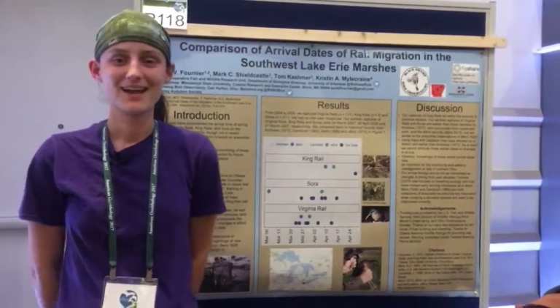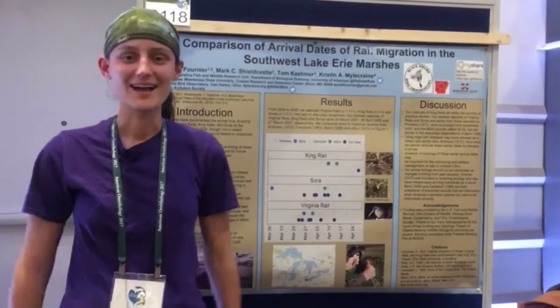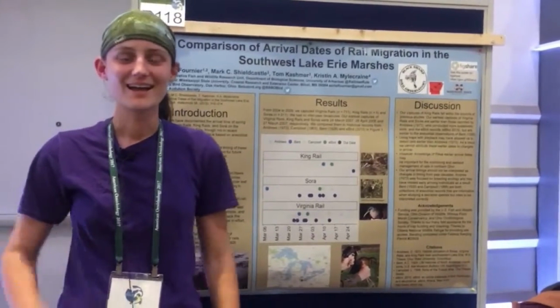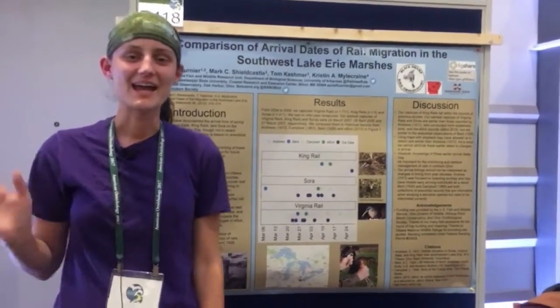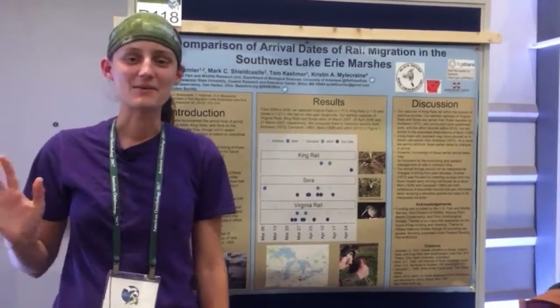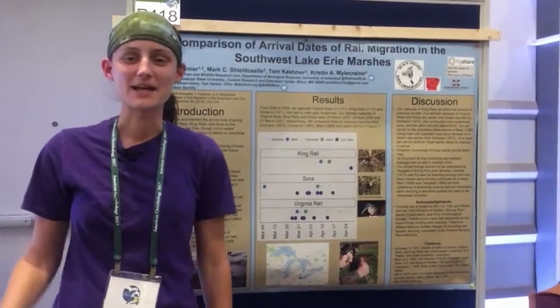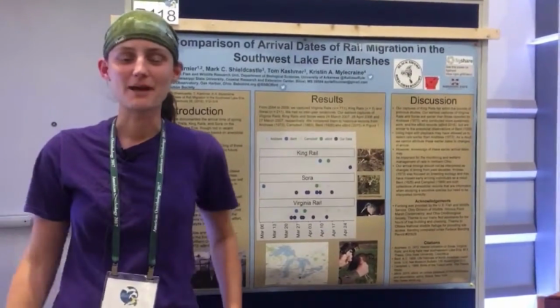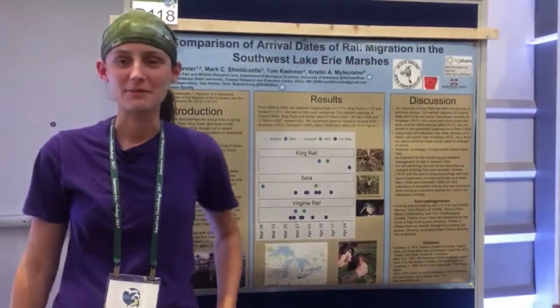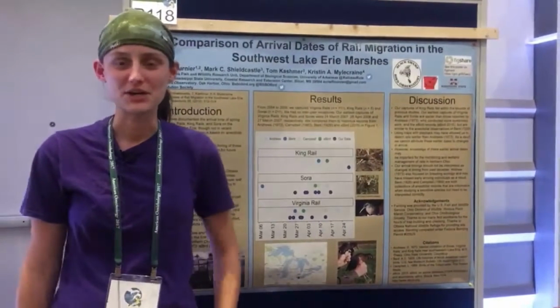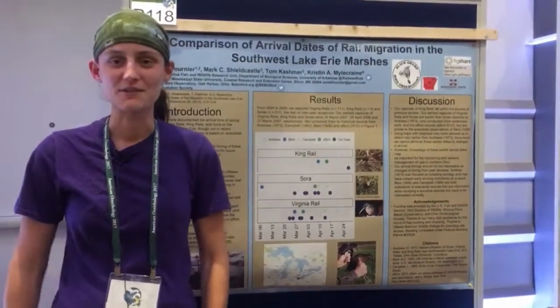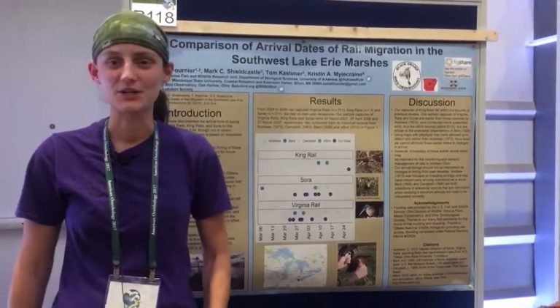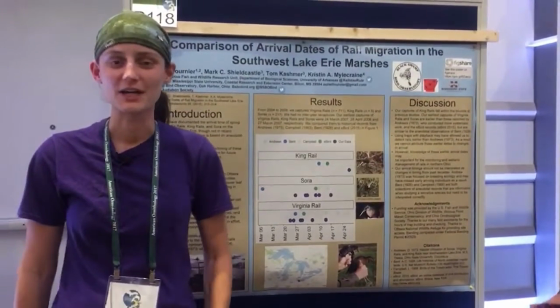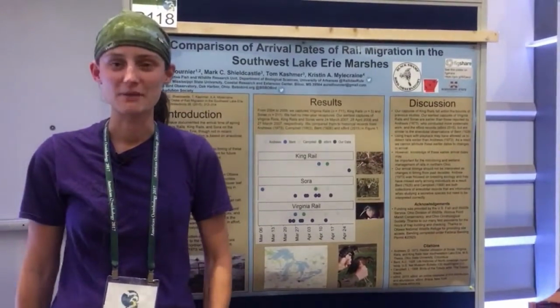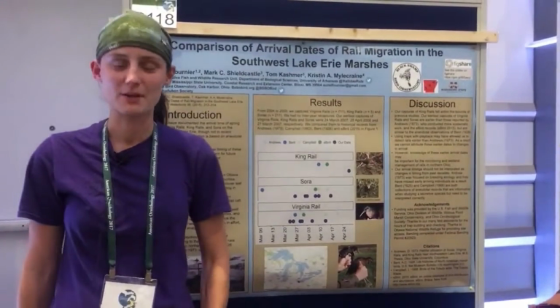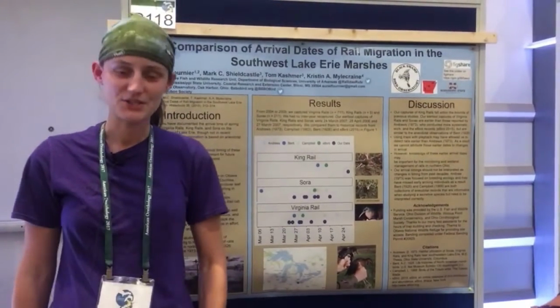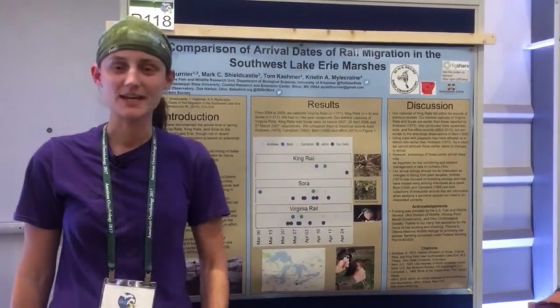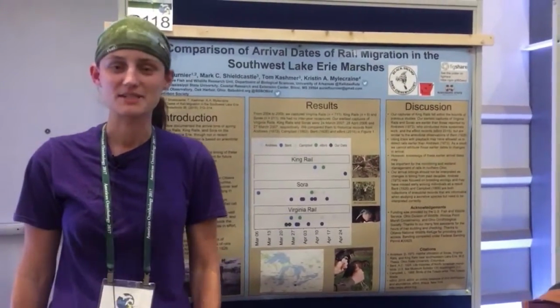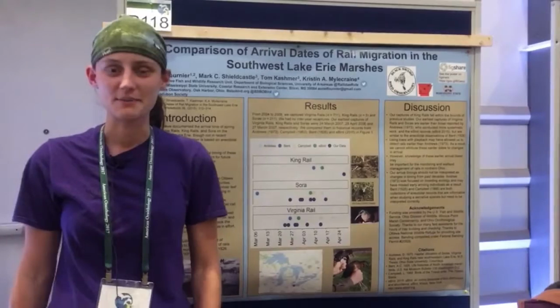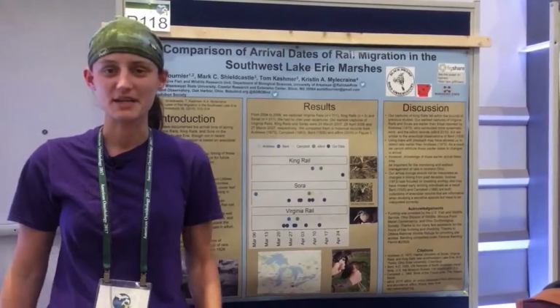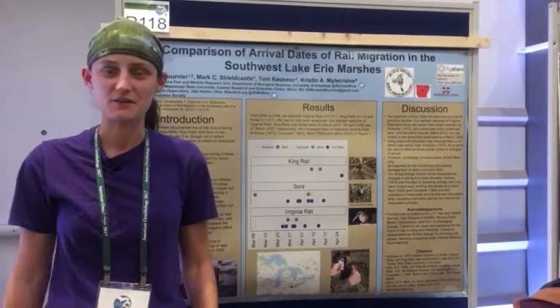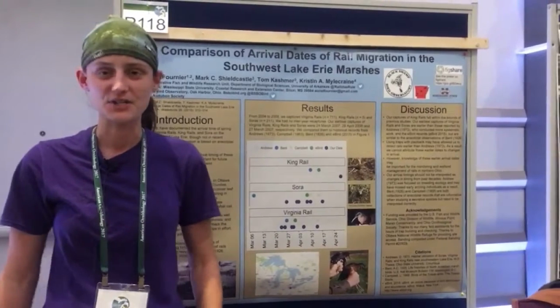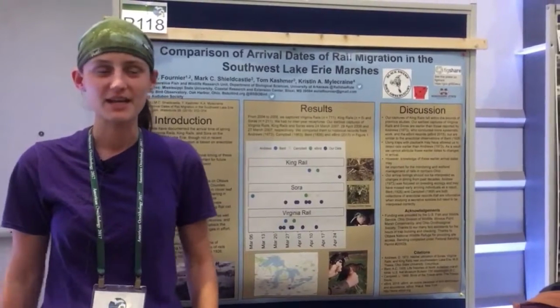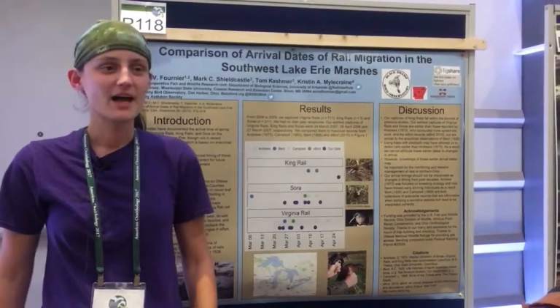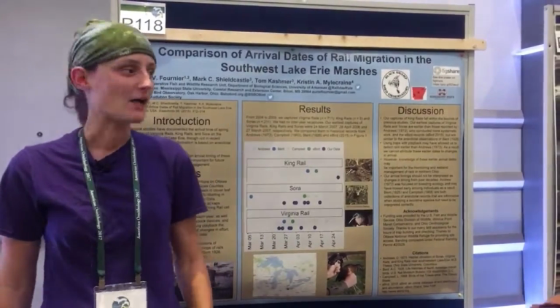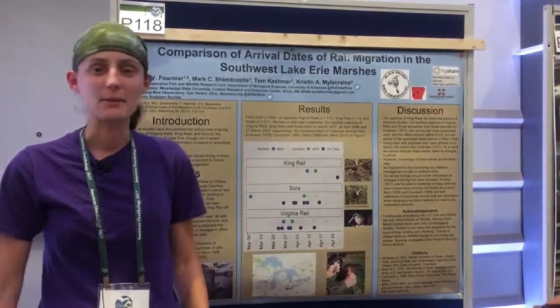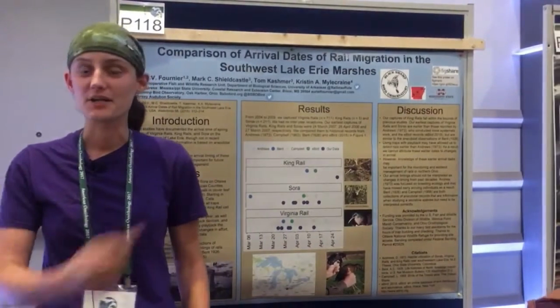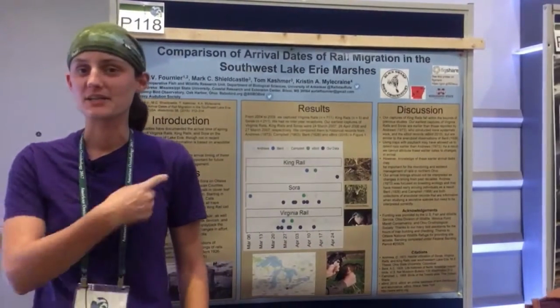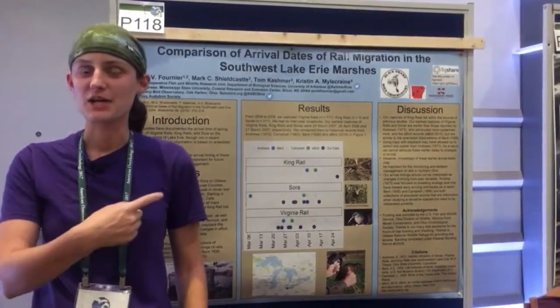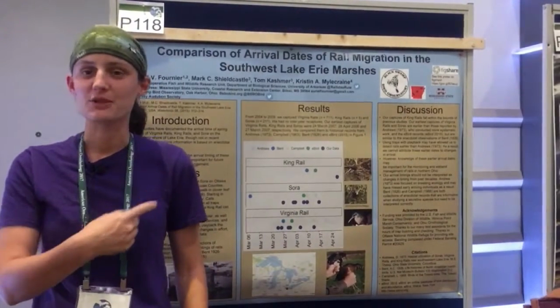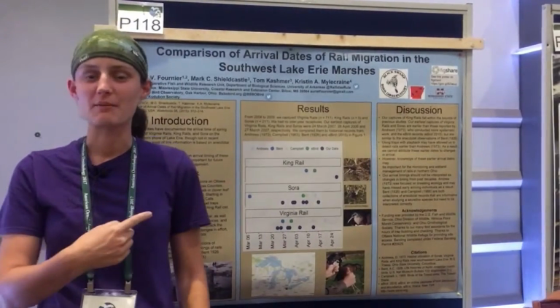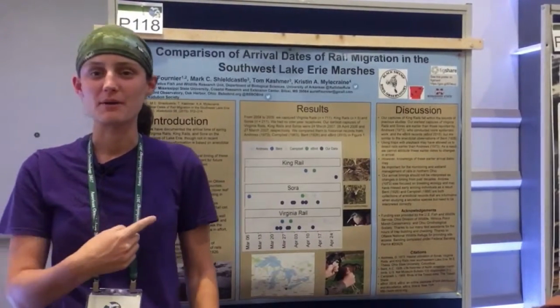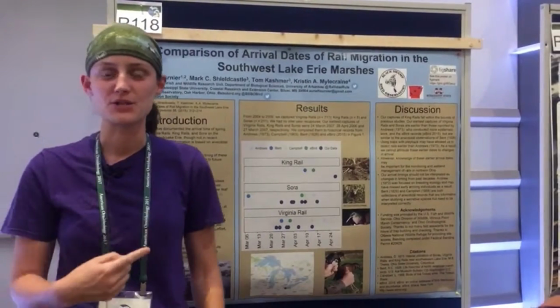Hi! Hey everybody! My name is Arielle Grenier. I'm a postdoc at Mississippi State University, and I'm here today to talk with you about my poster.